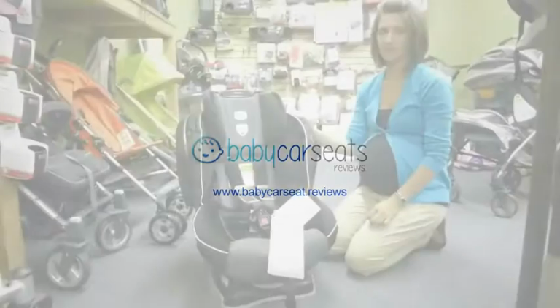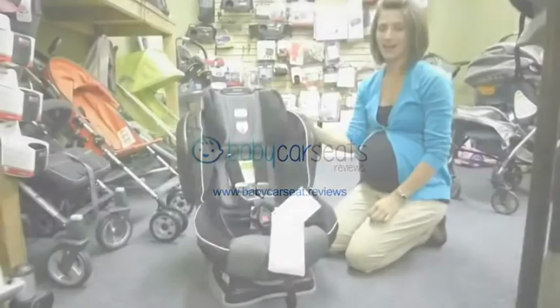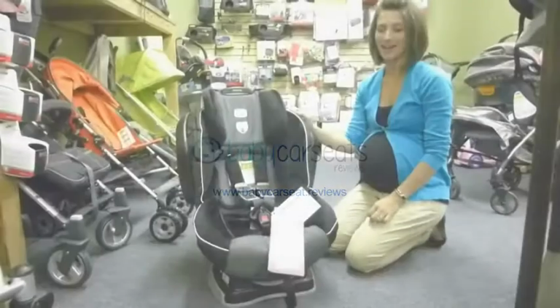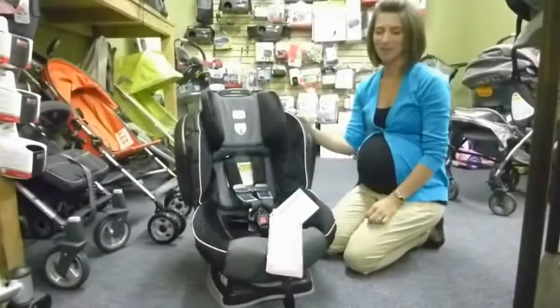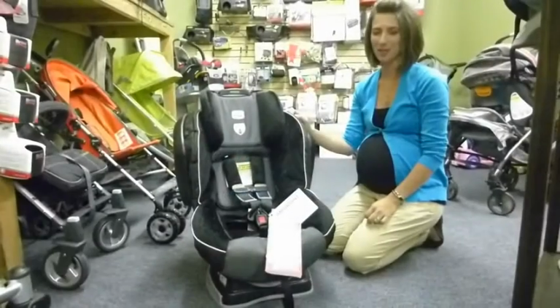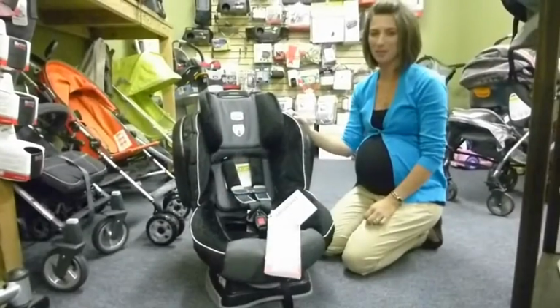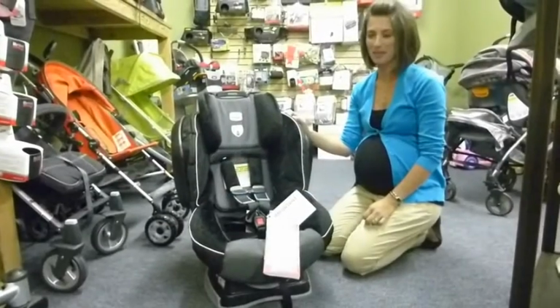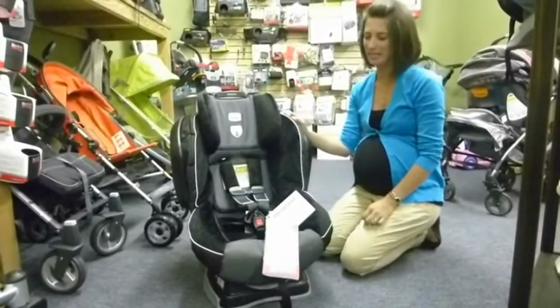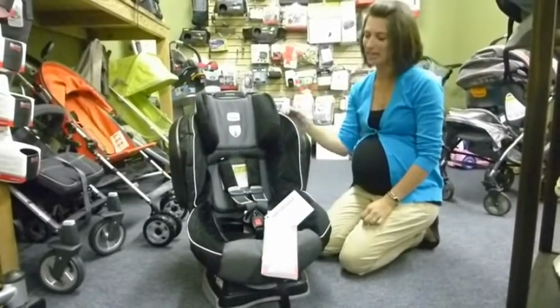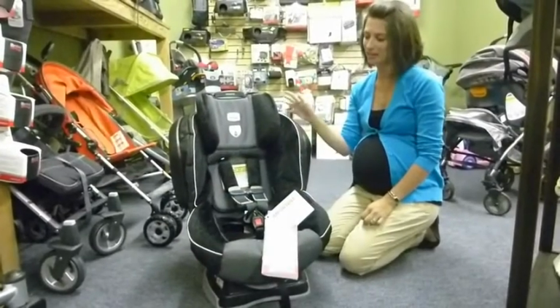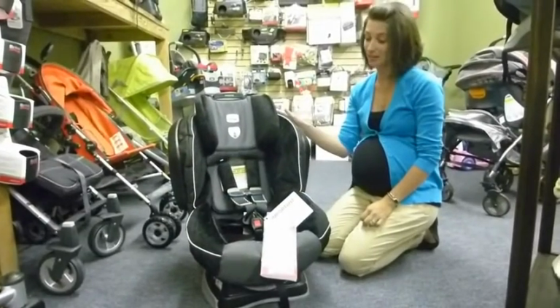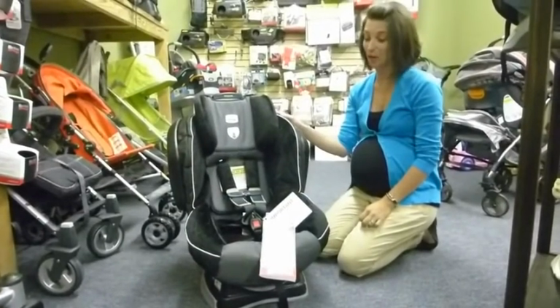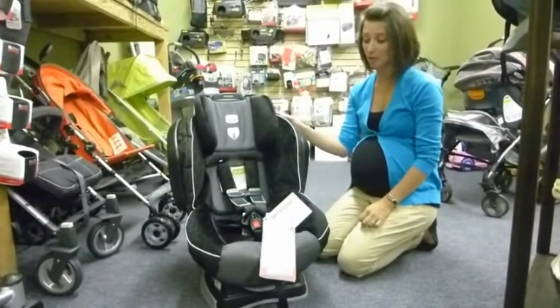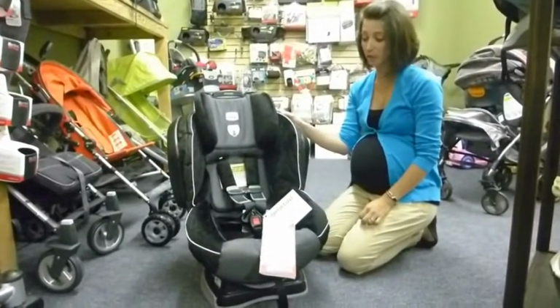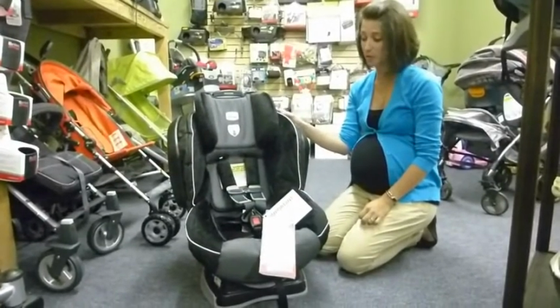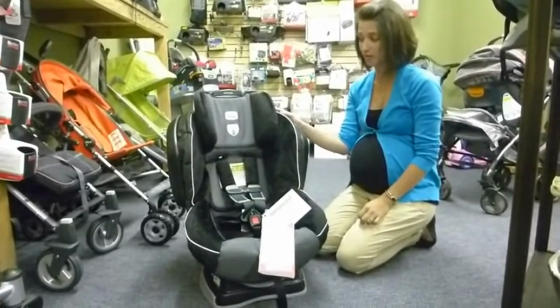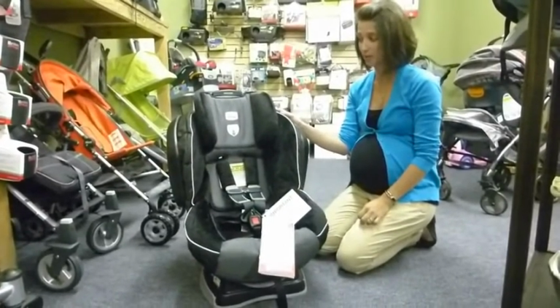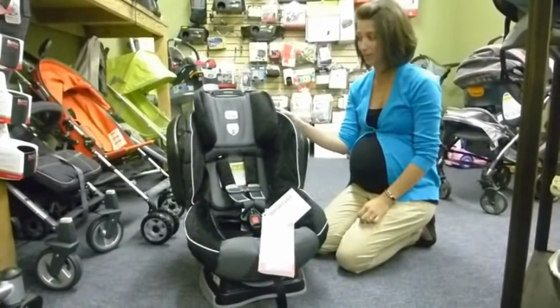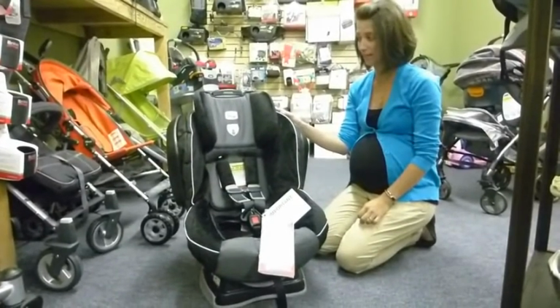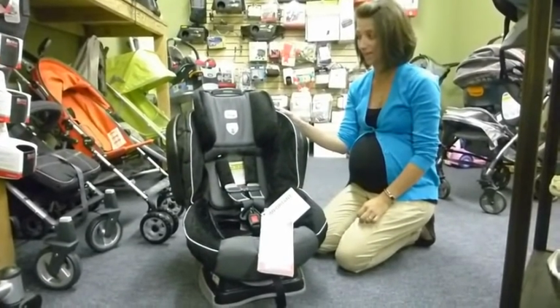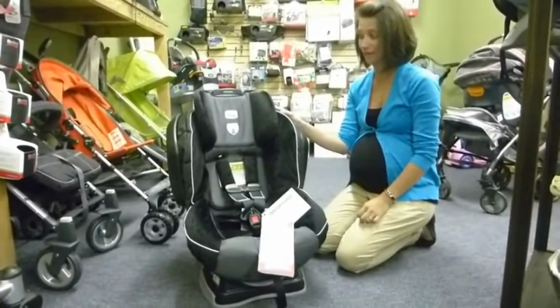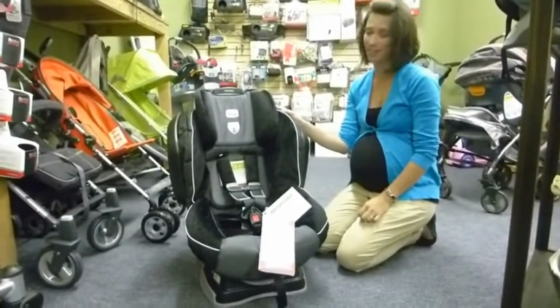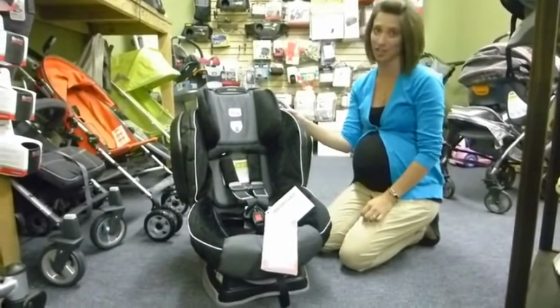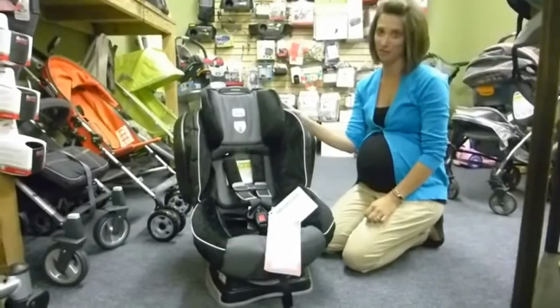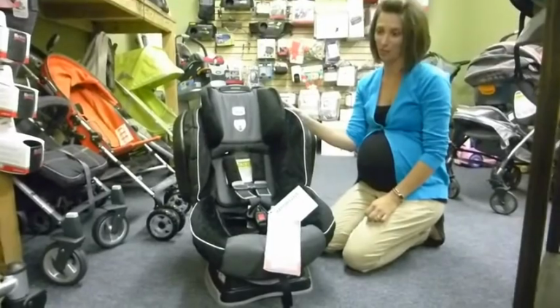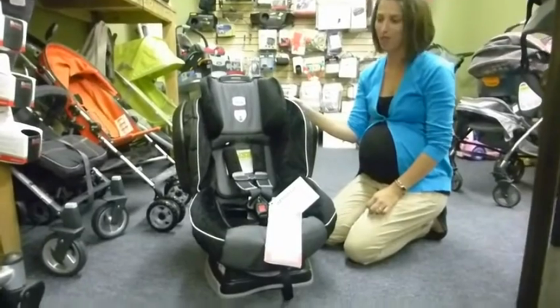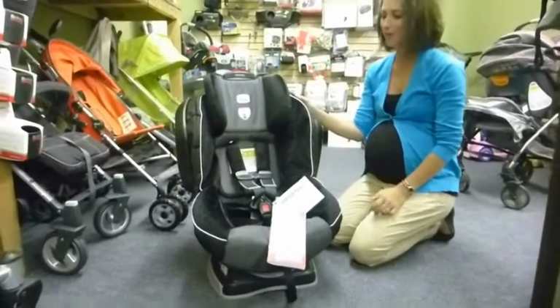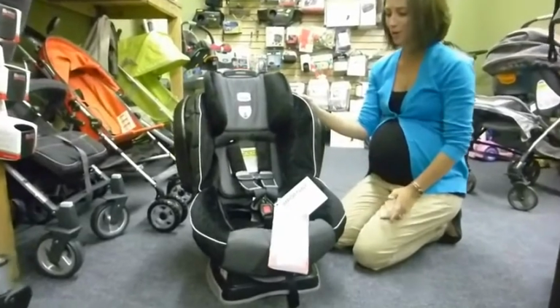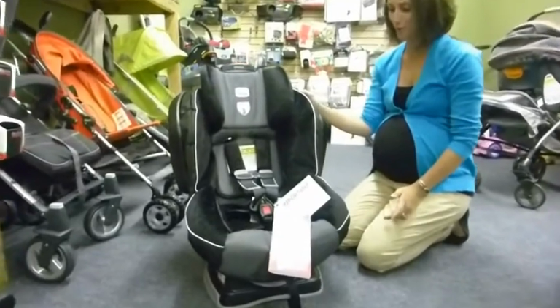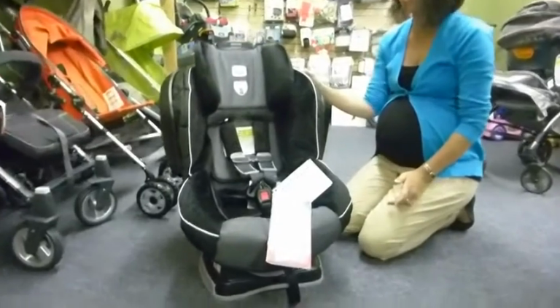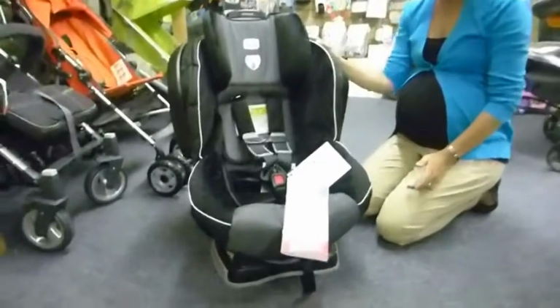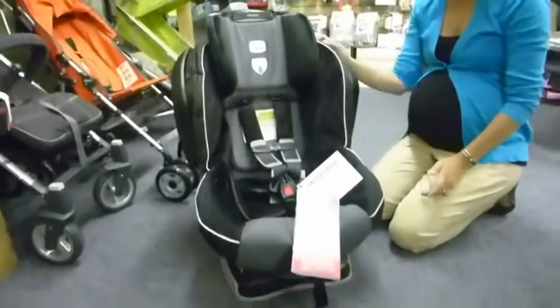Hi, I'm Rachel with Bibs and Binkies and this is a product review of the Britax Advocate G4 convertible car seat.